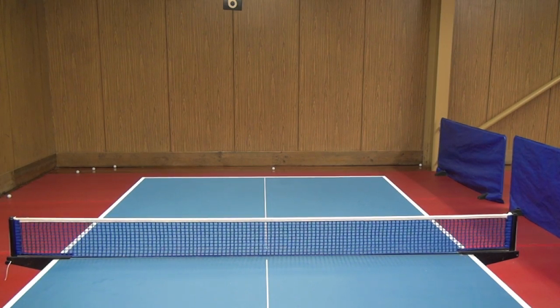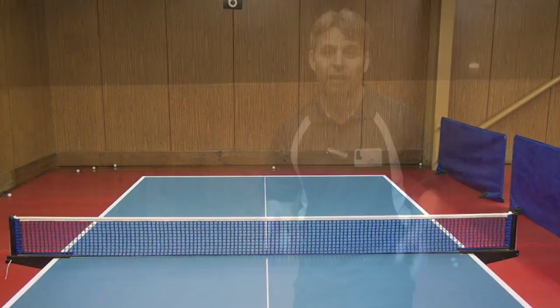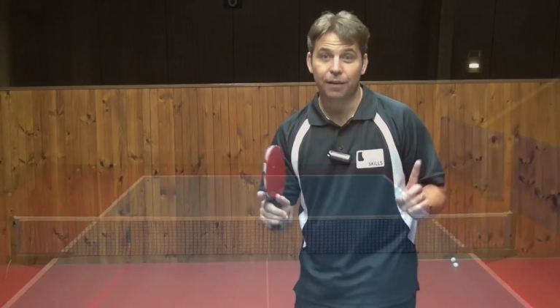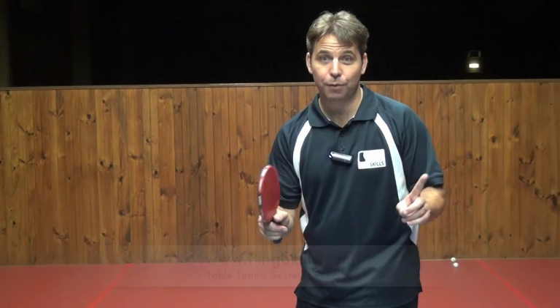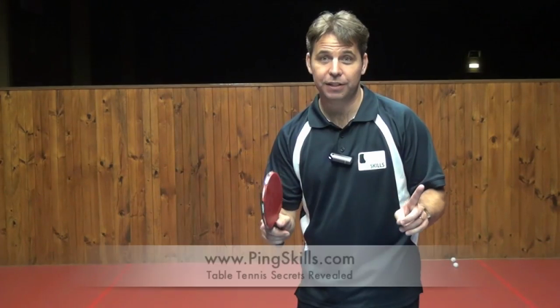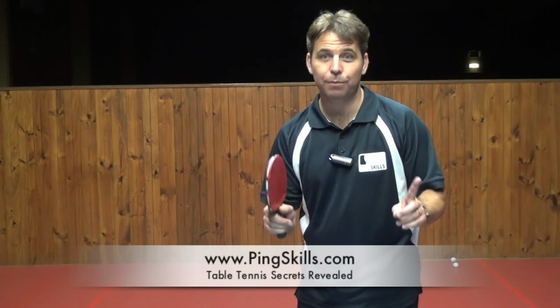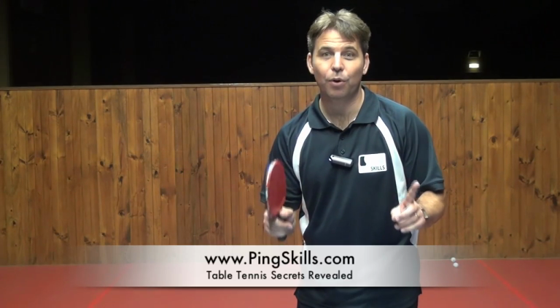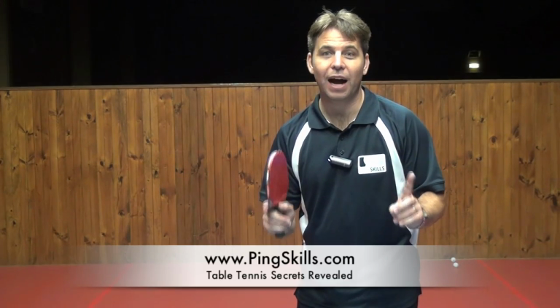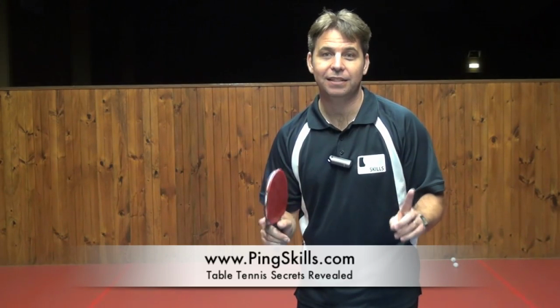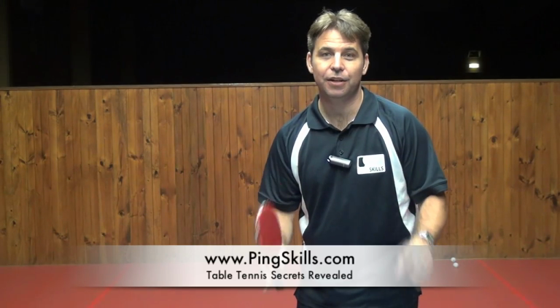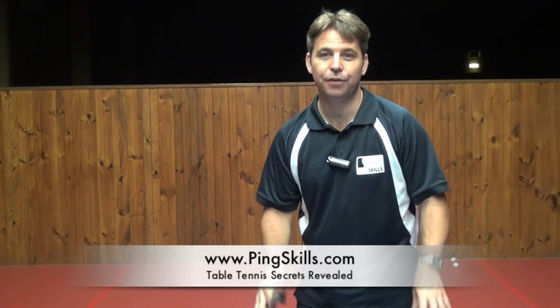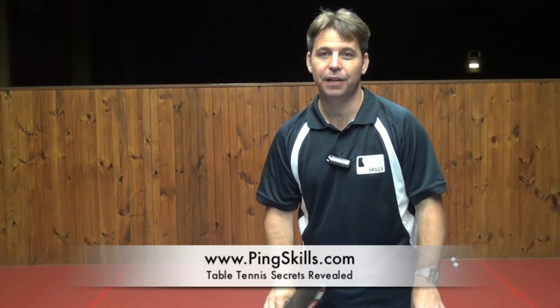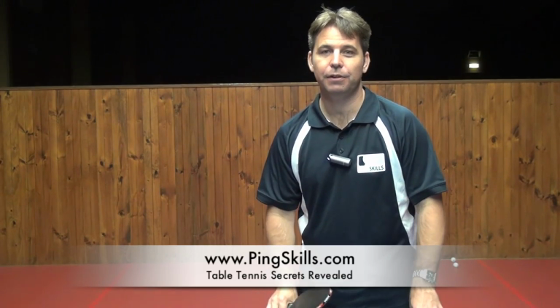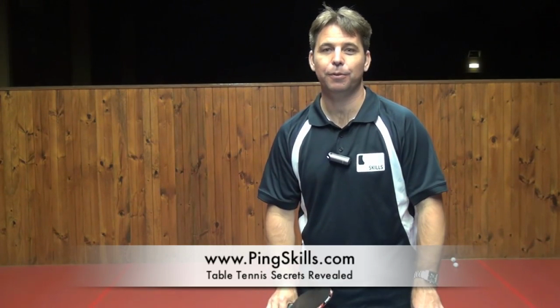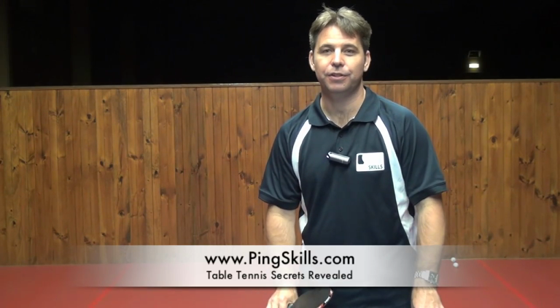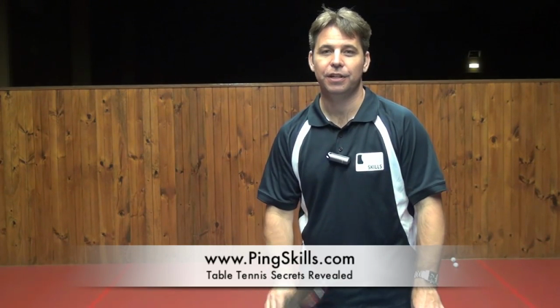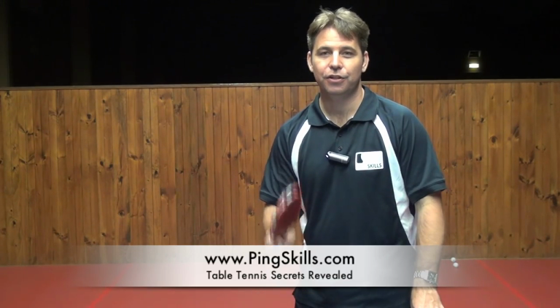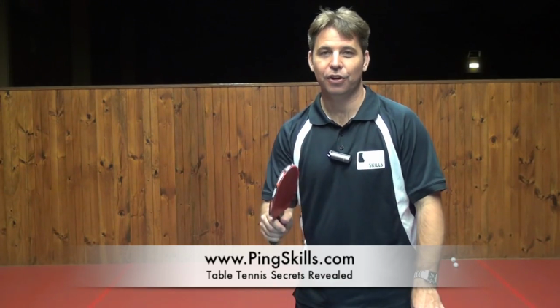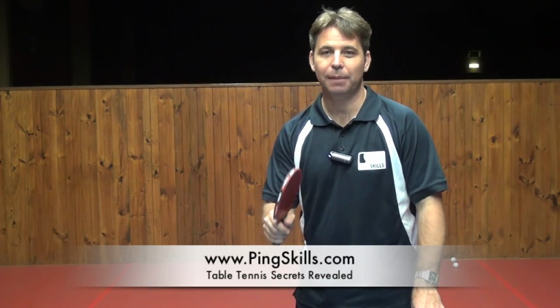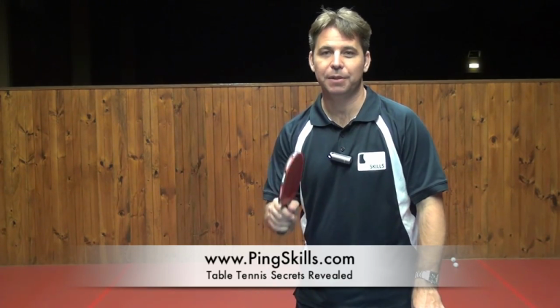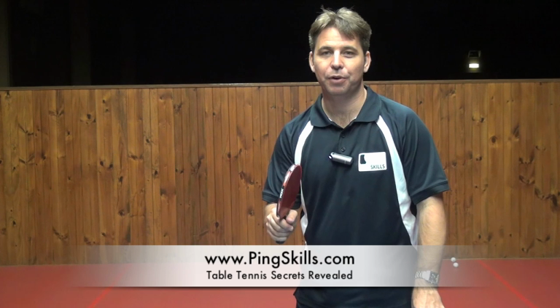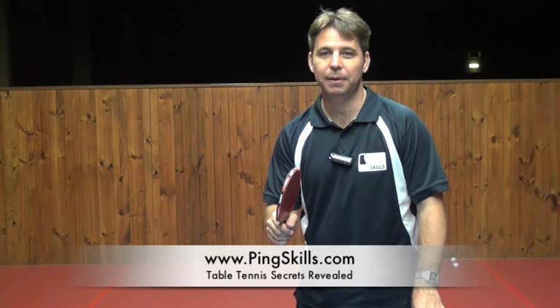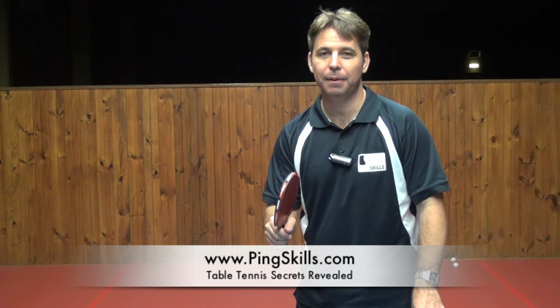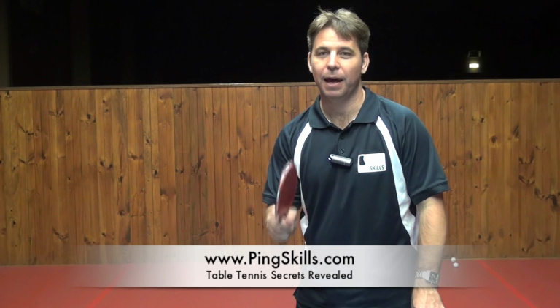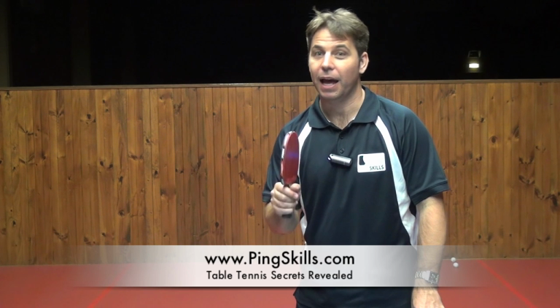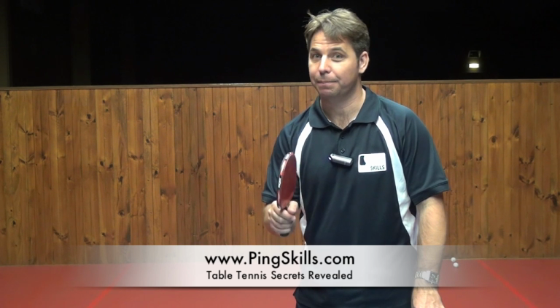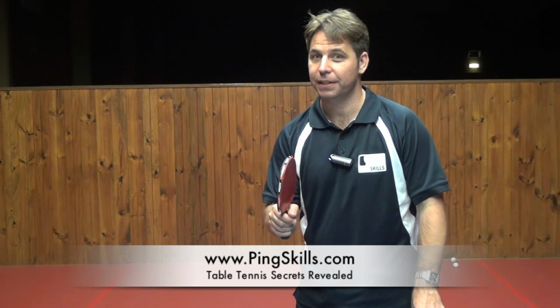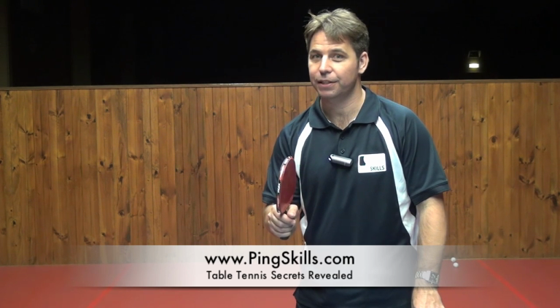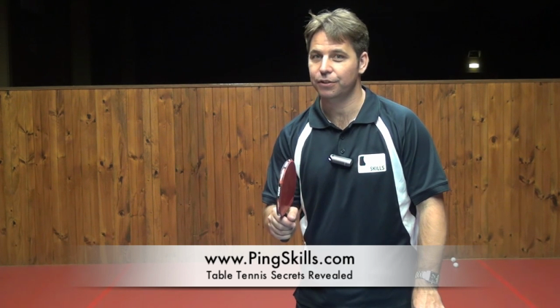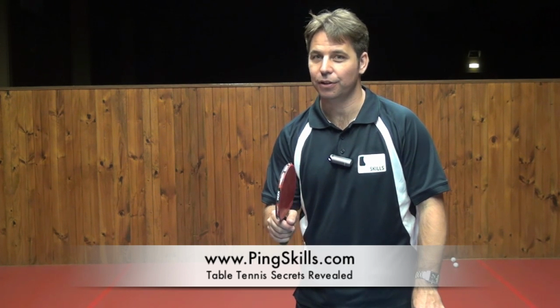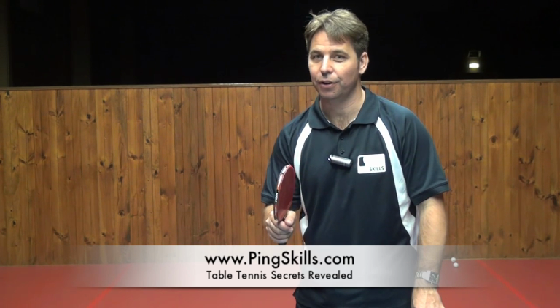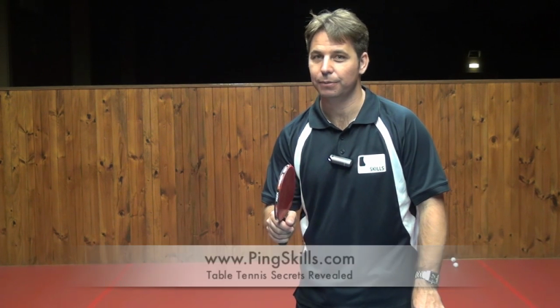If you want to see more Ask the Coach video responses, sign up as a premium member at PingSkills.com.